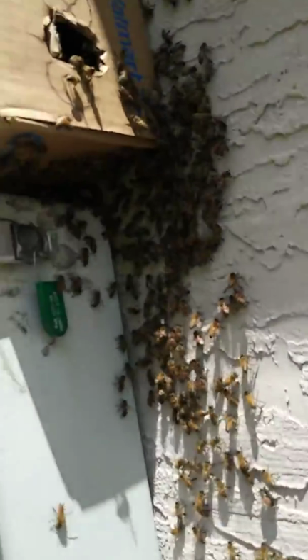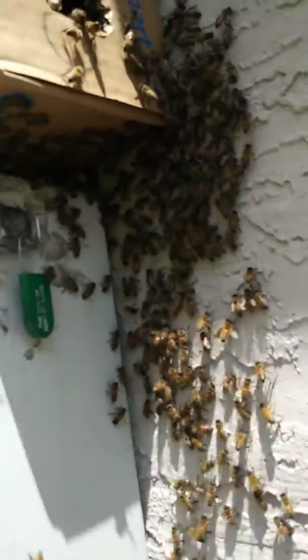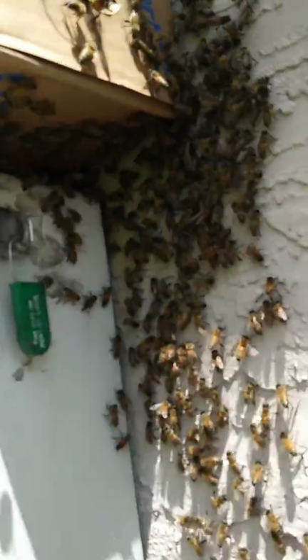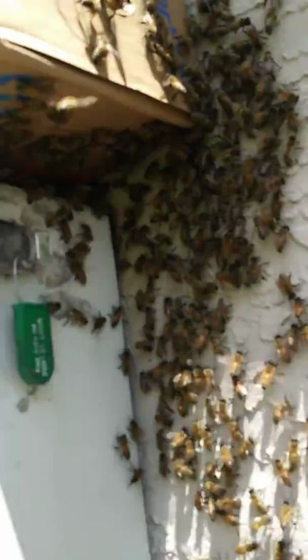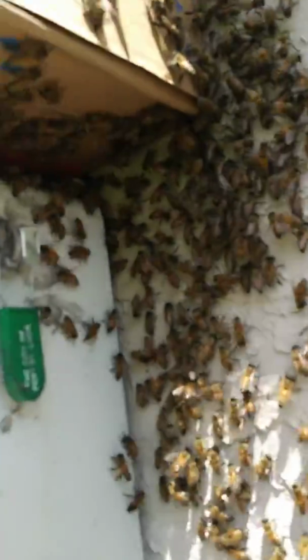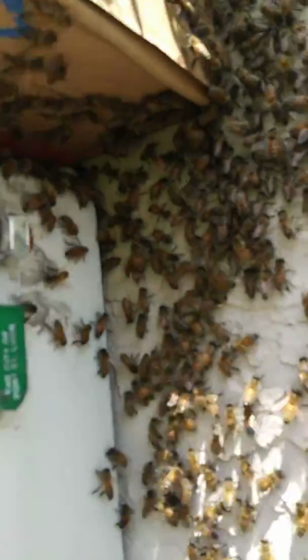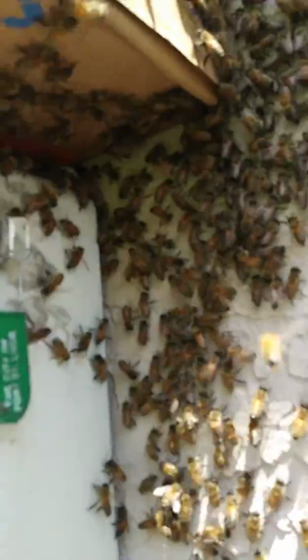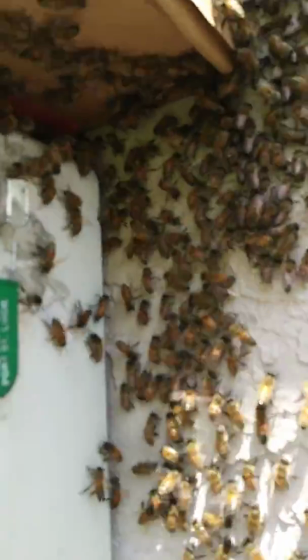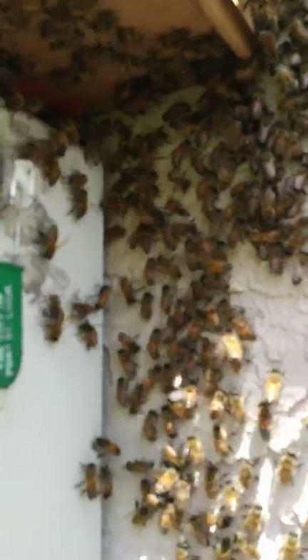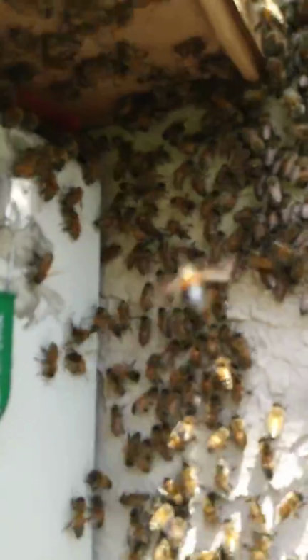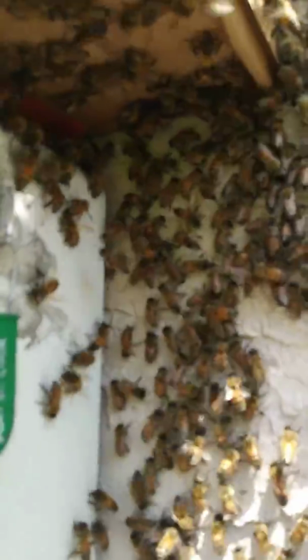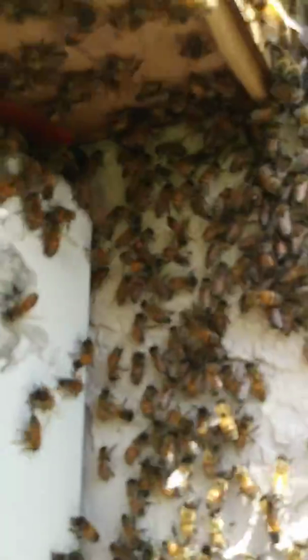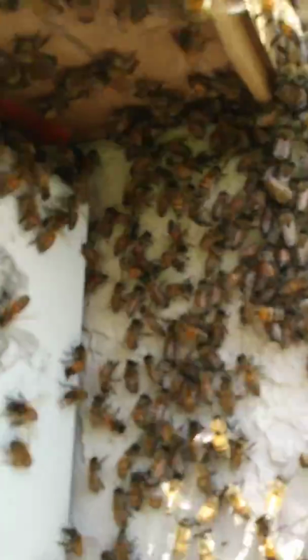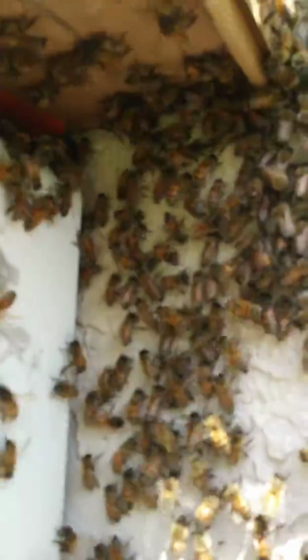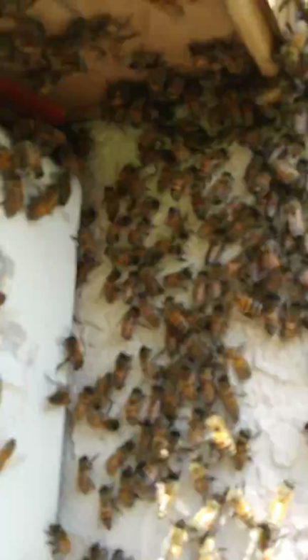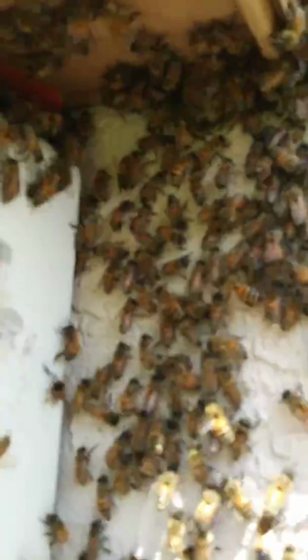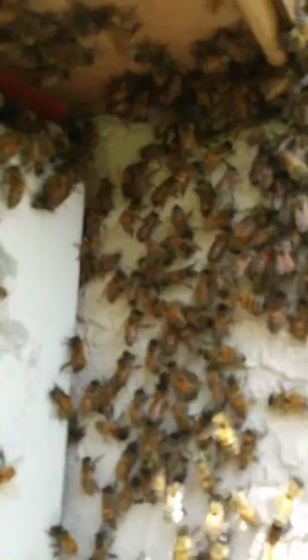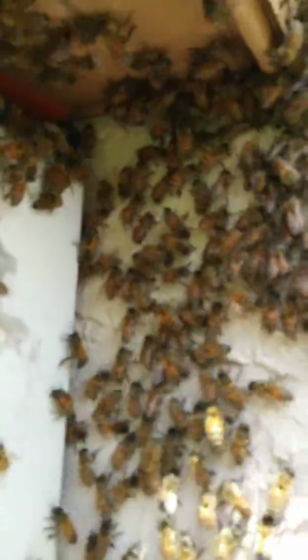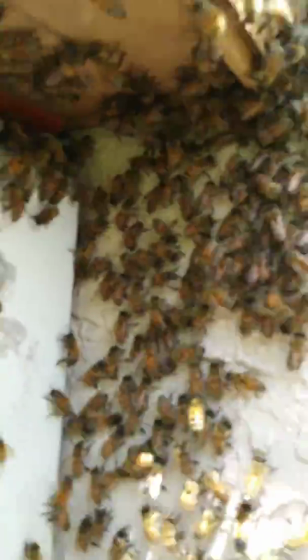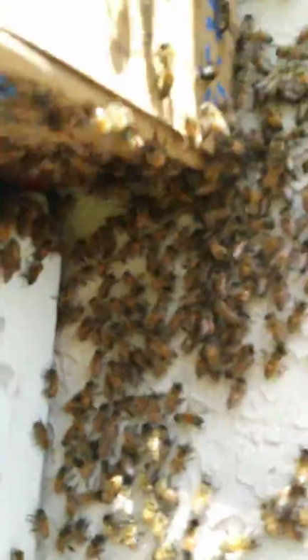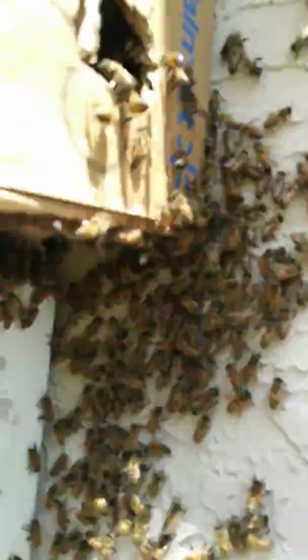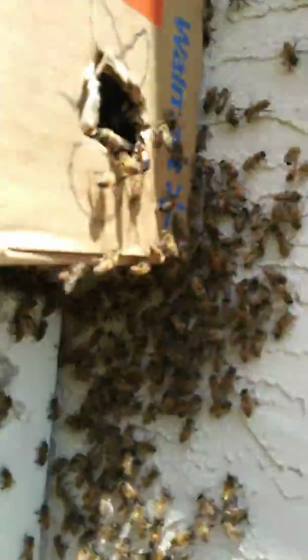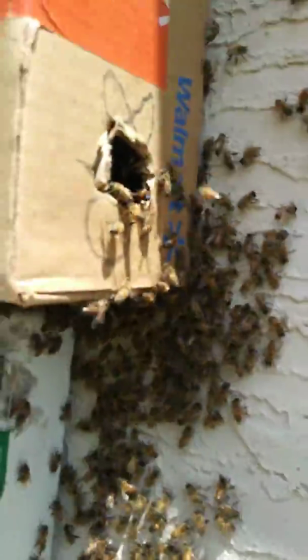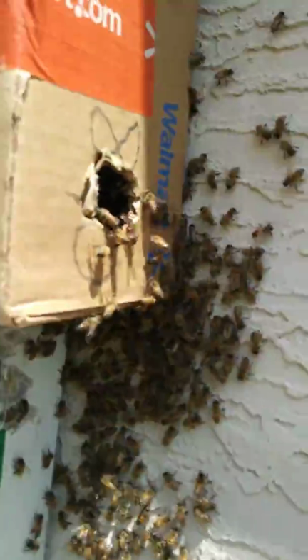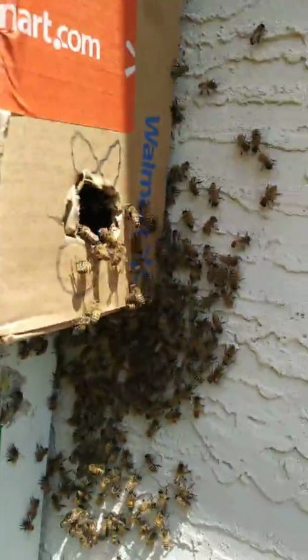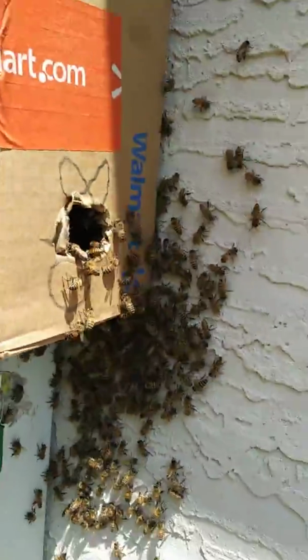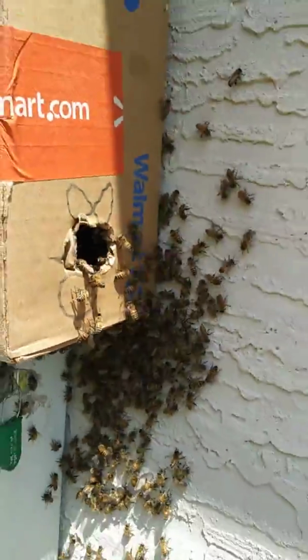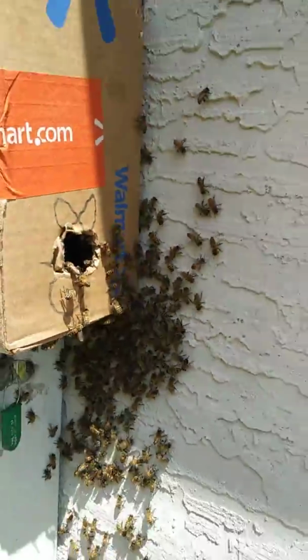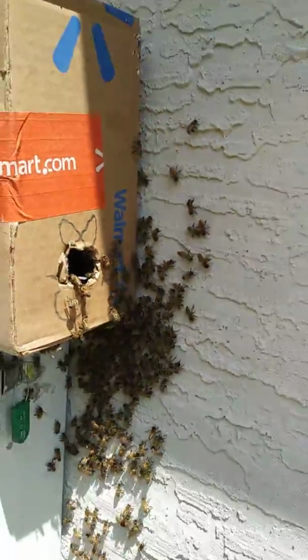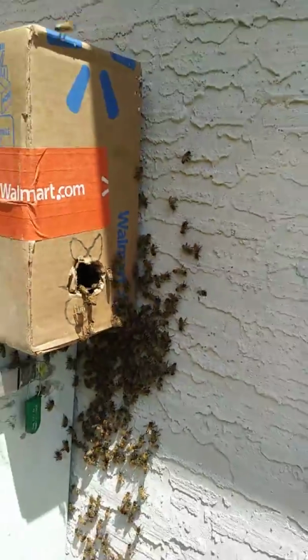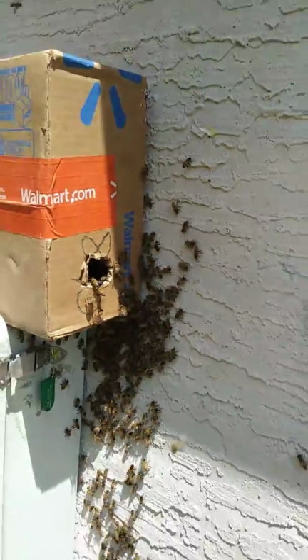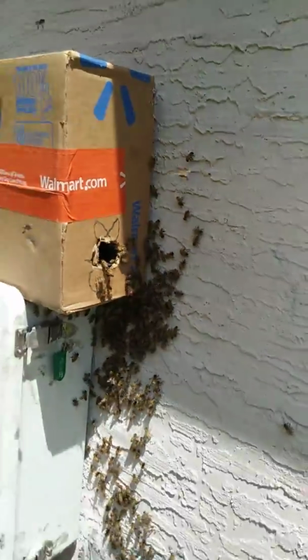All righty, see you here. We got a nice swarm of bees.